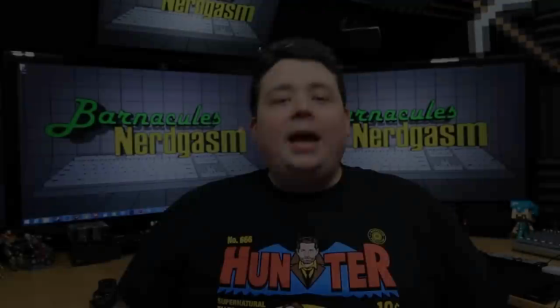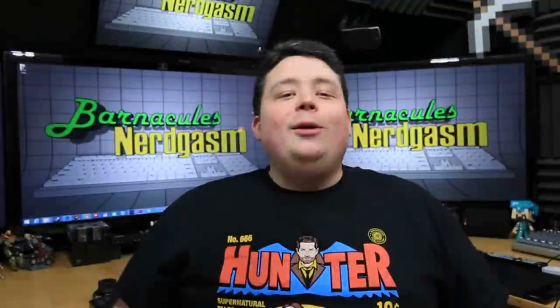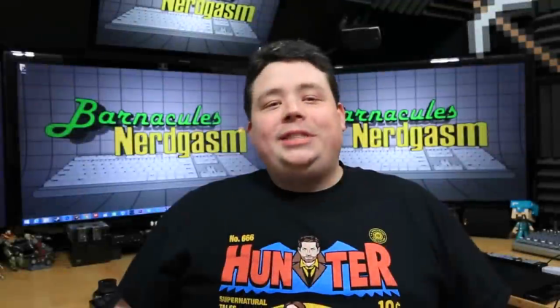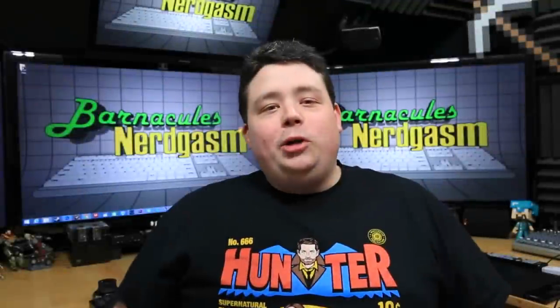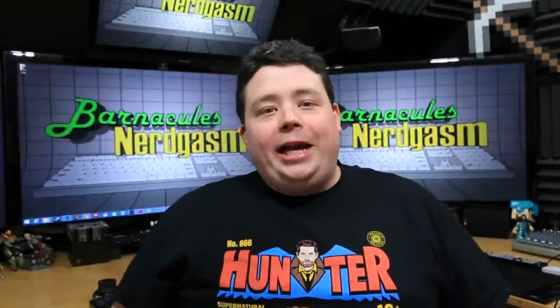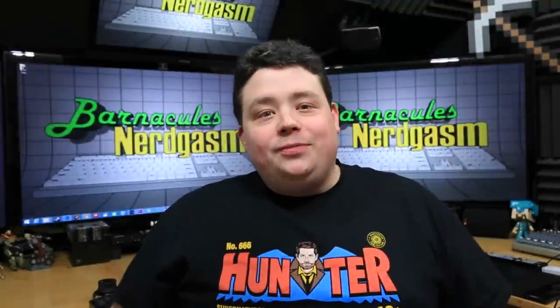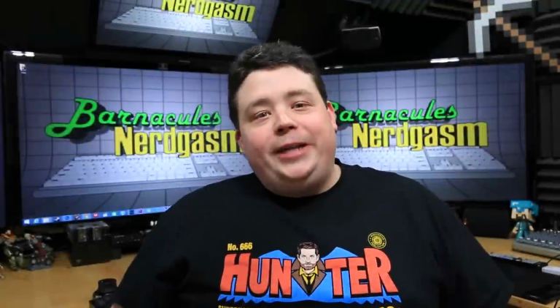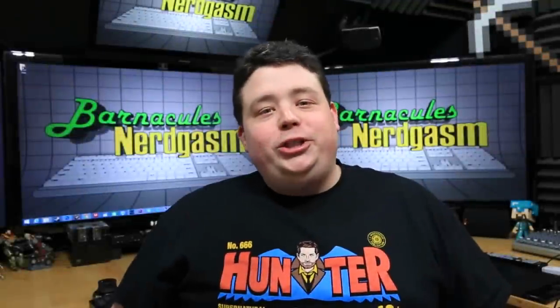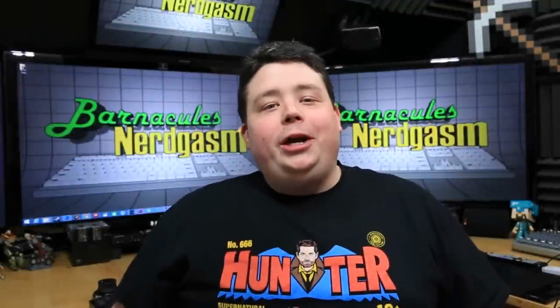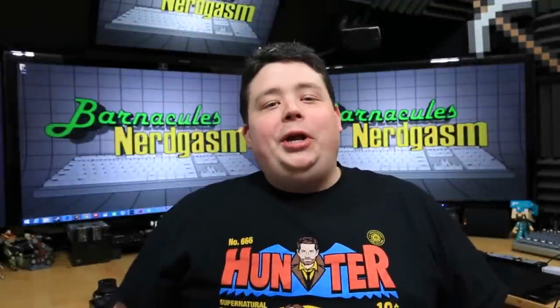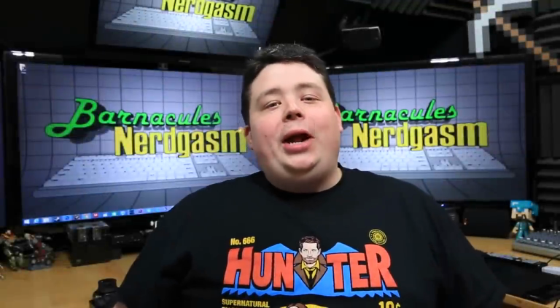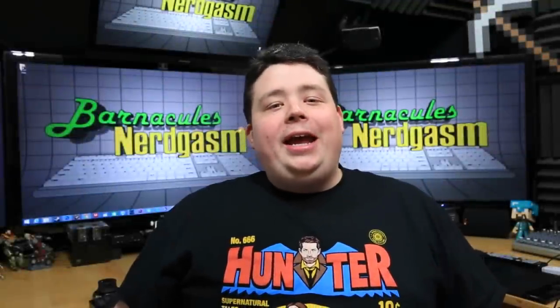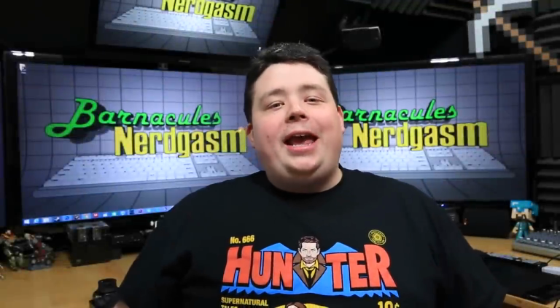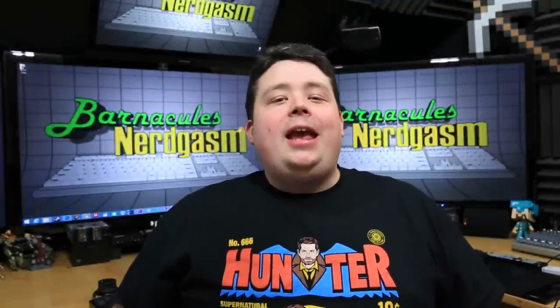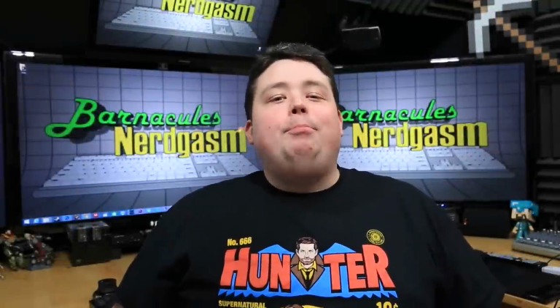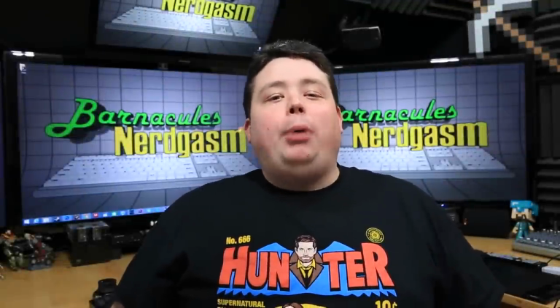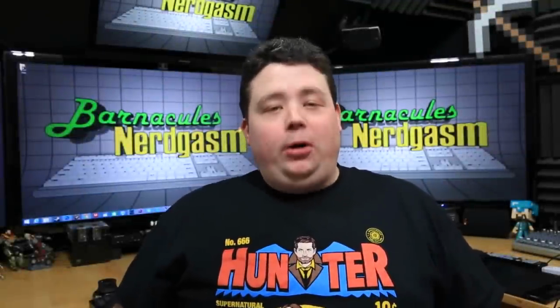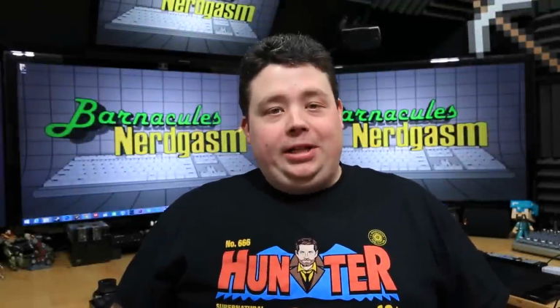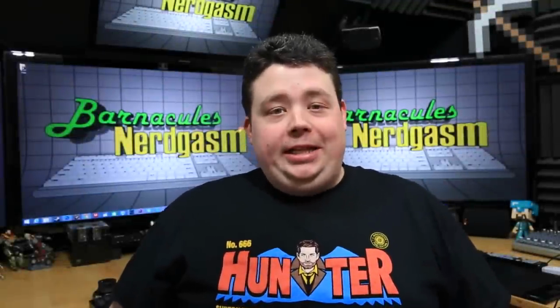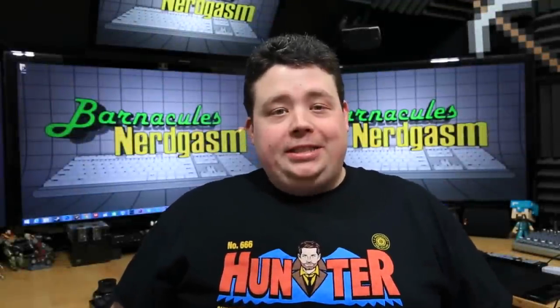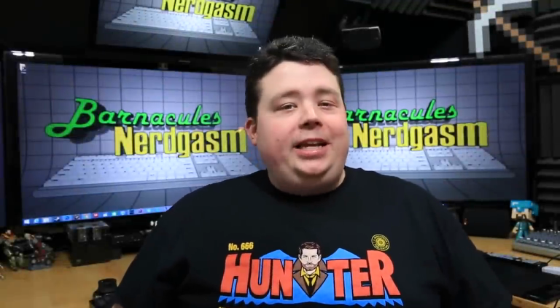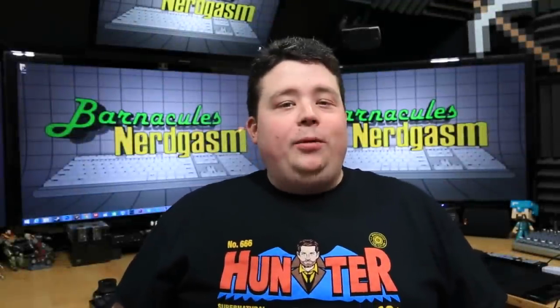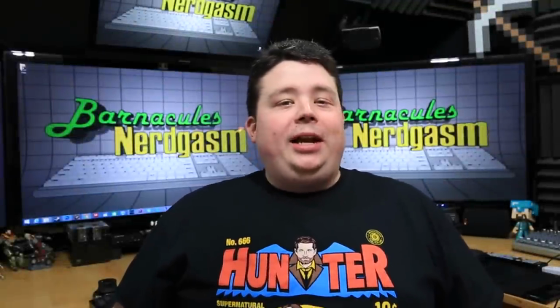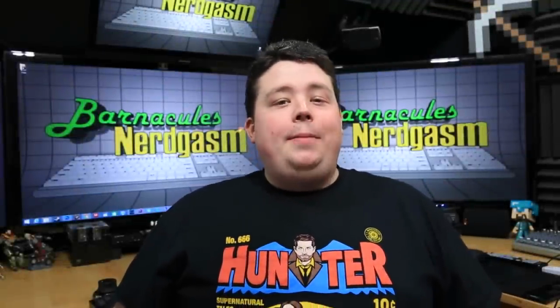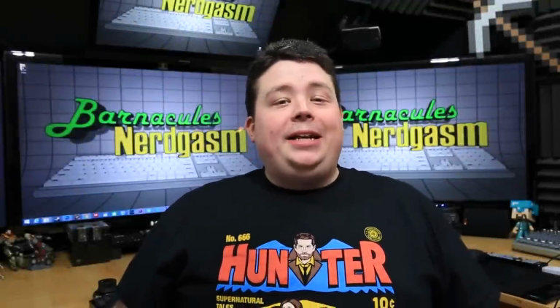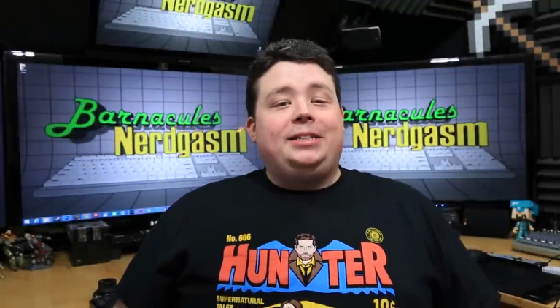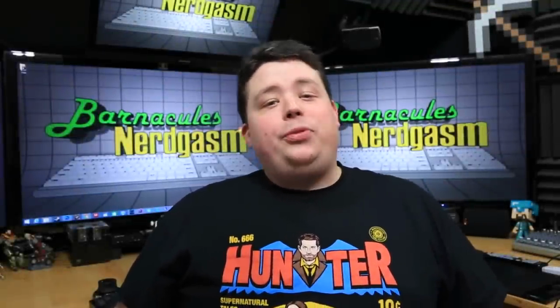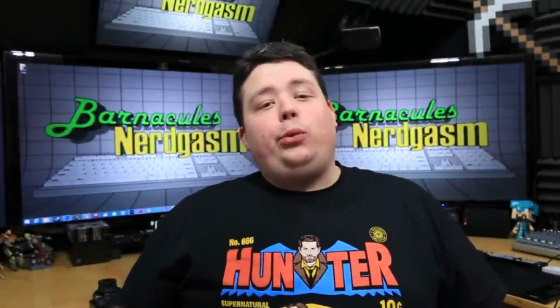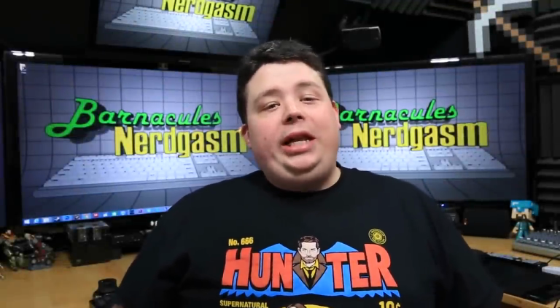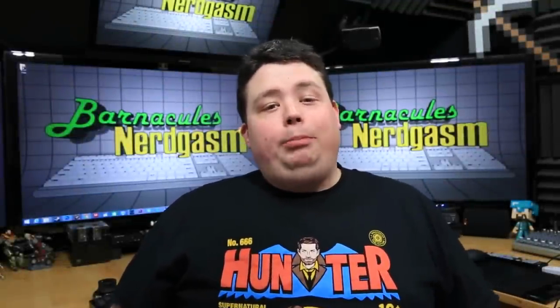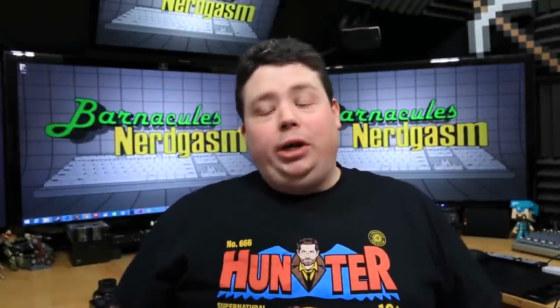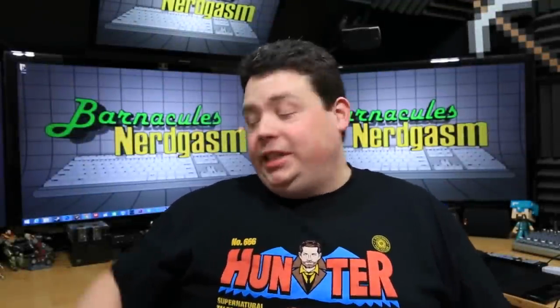Hey, what's up, Nerdgasm fans? Jerry here, aka Barnacles, and today we're going to get back to some 3D printing.